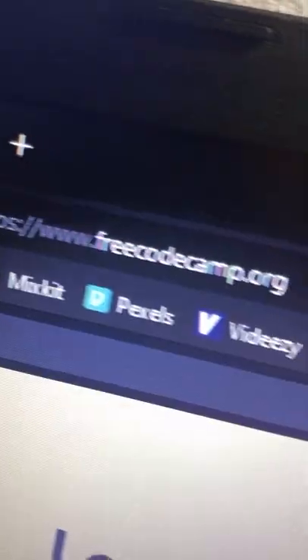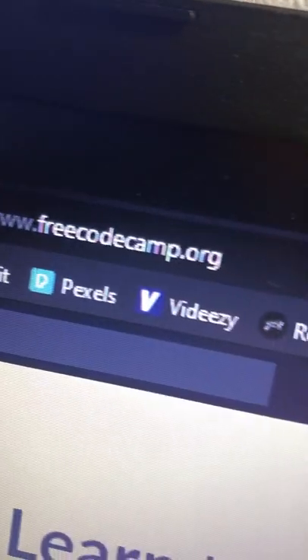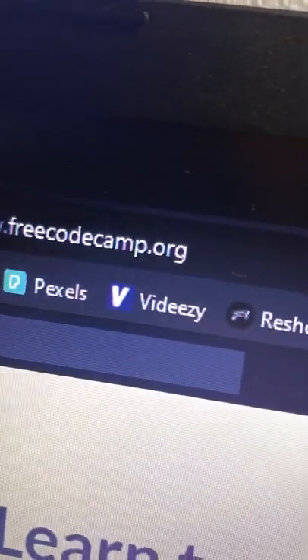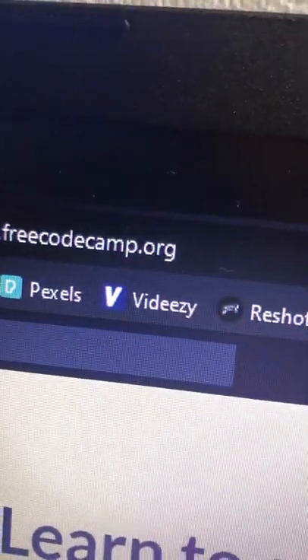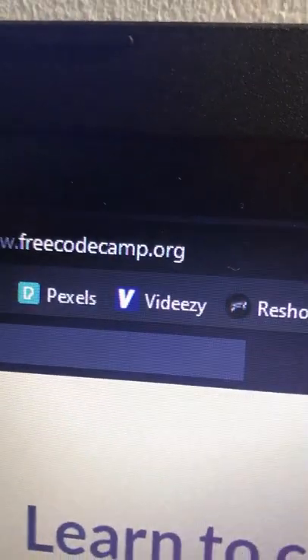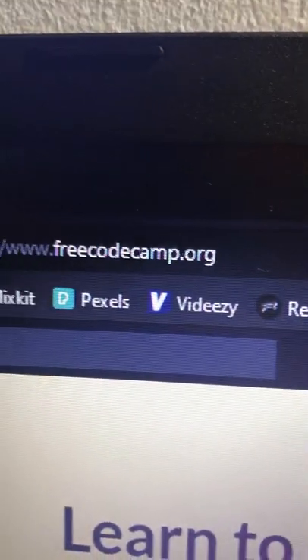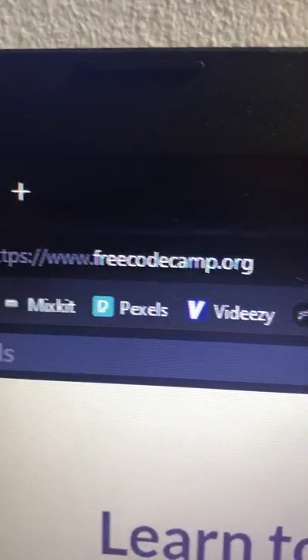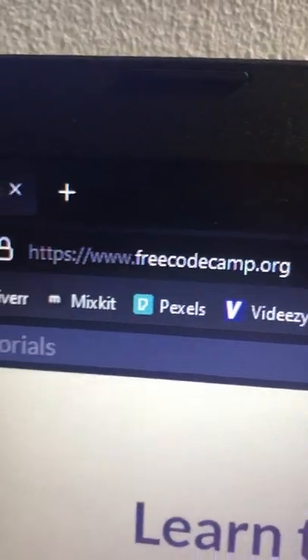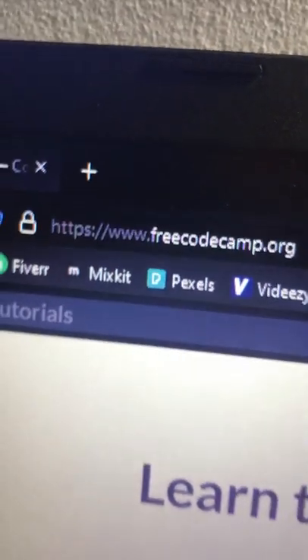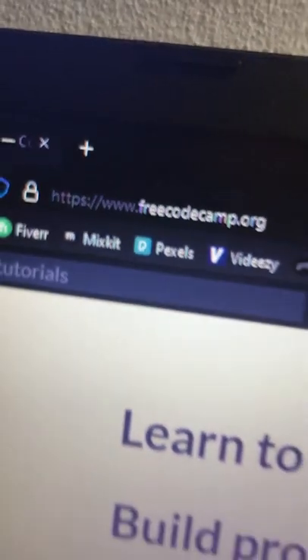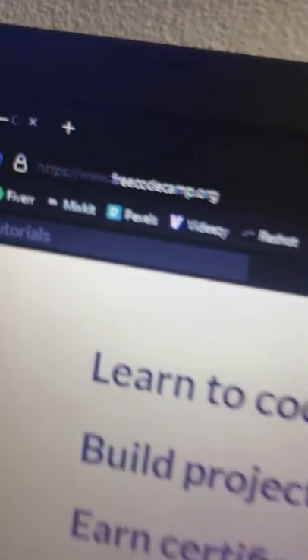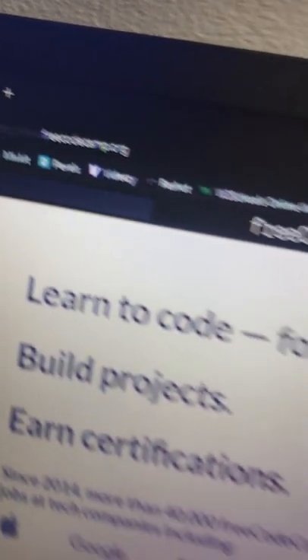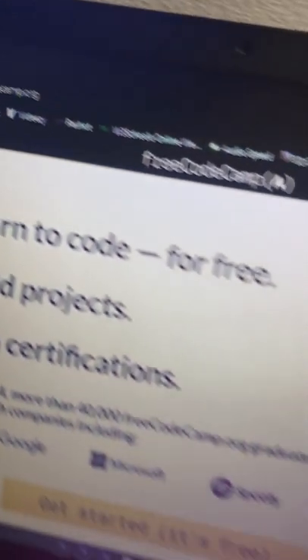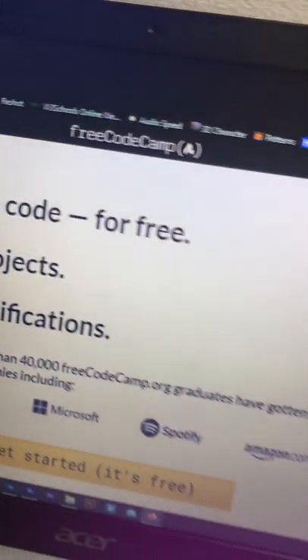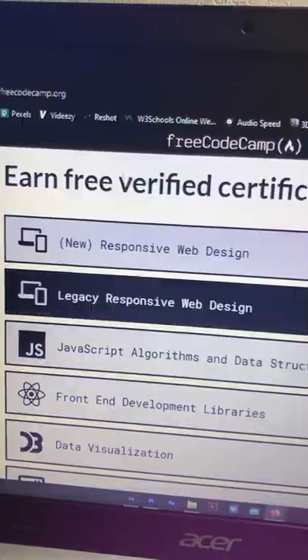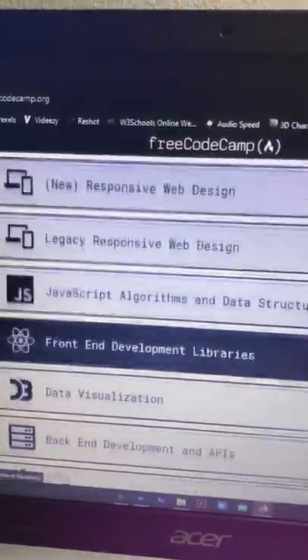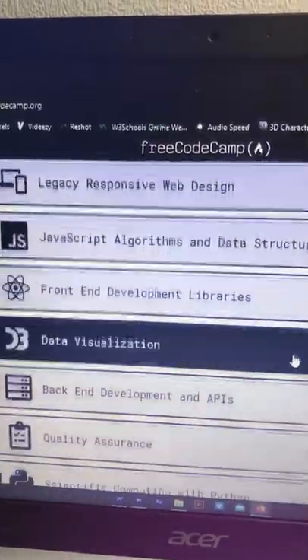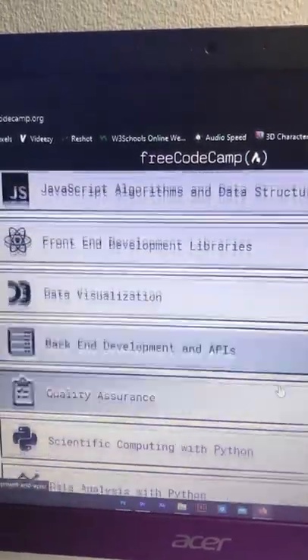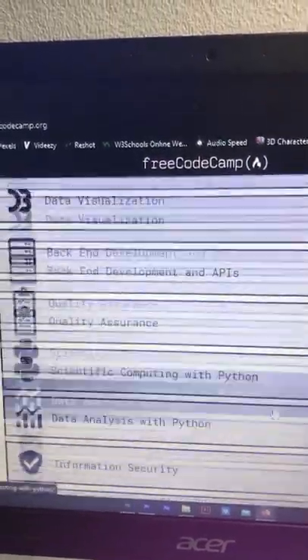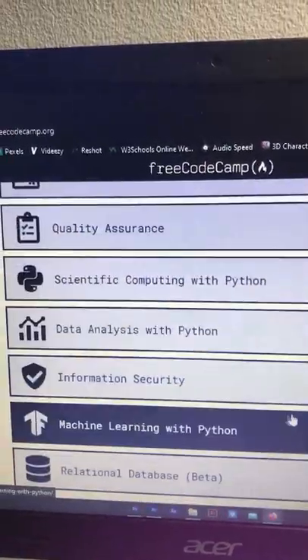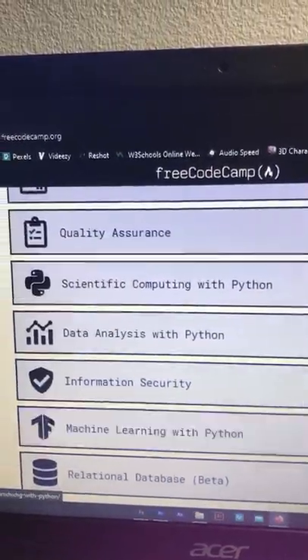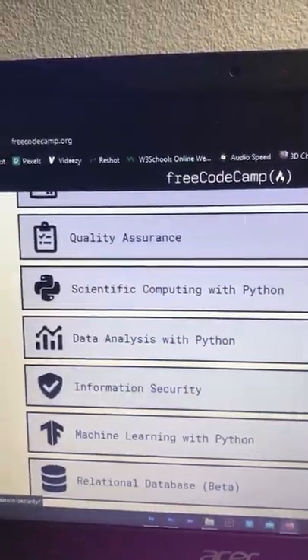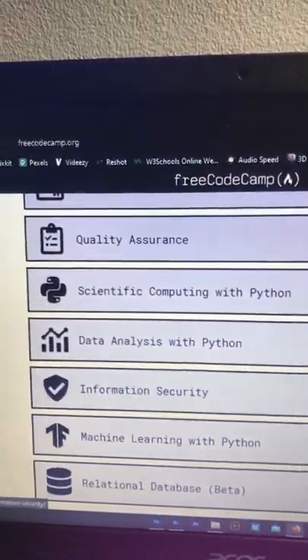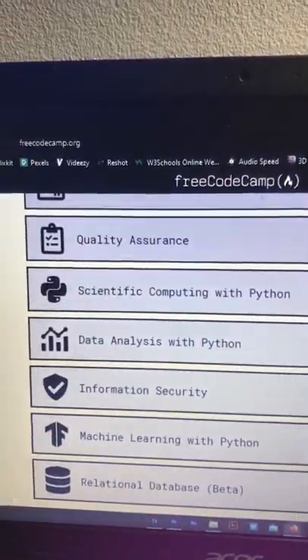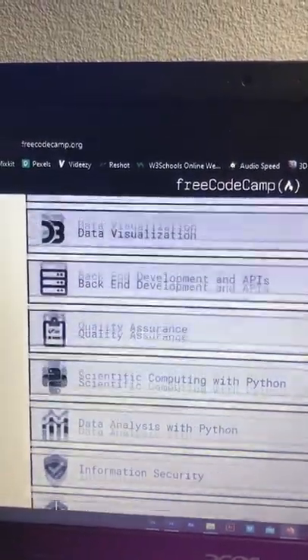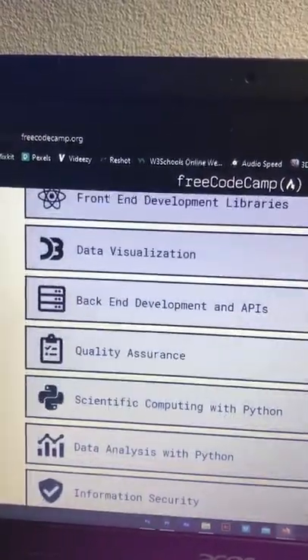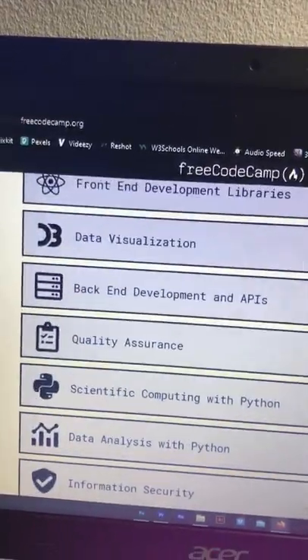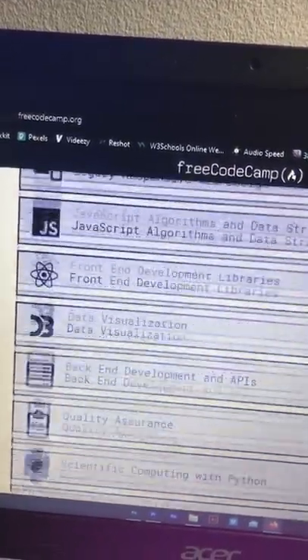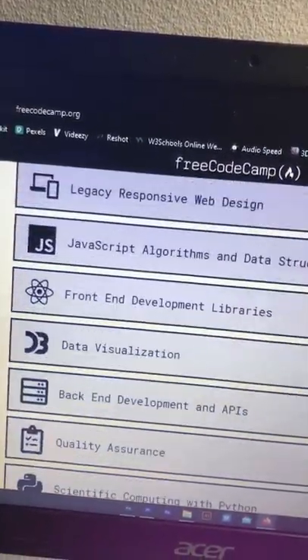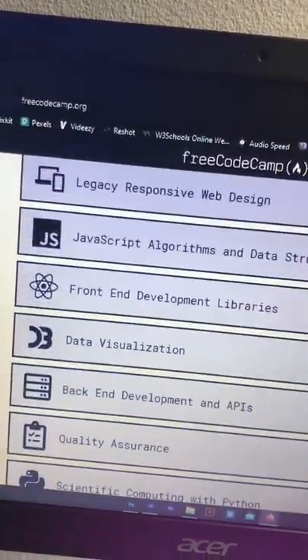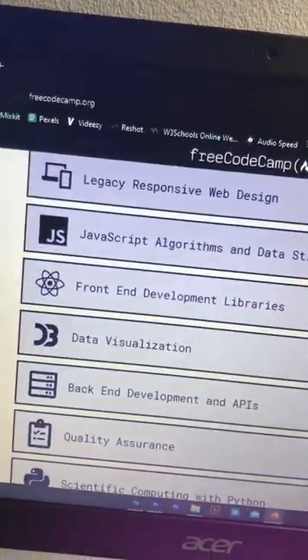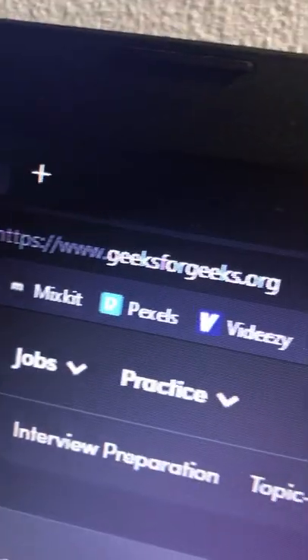freecodecamp.org — practice, develop, build projects. Don't leave empty-handed; earn certificates for it.